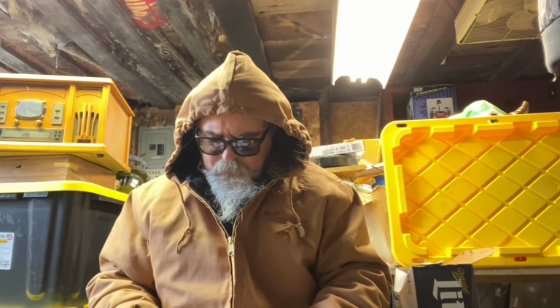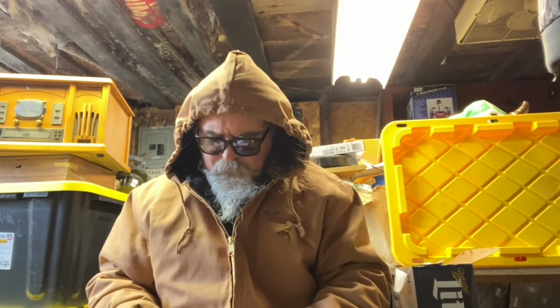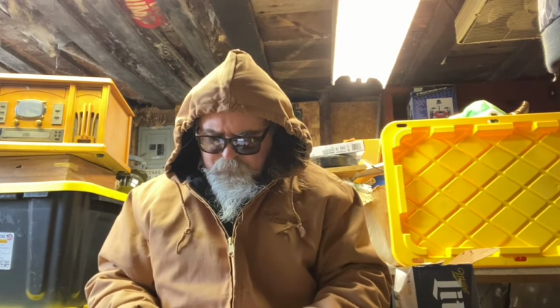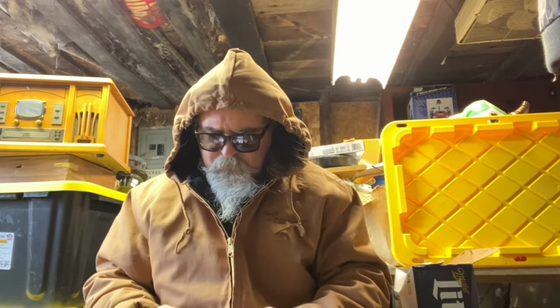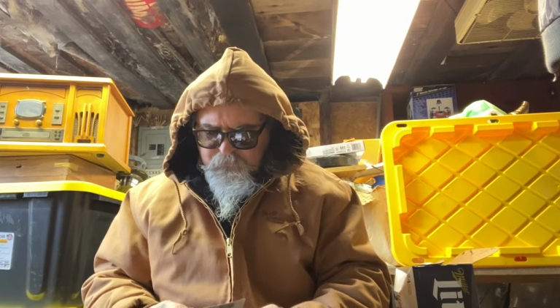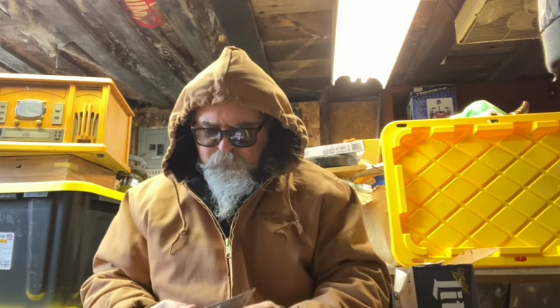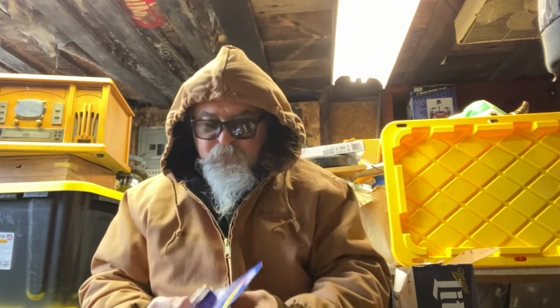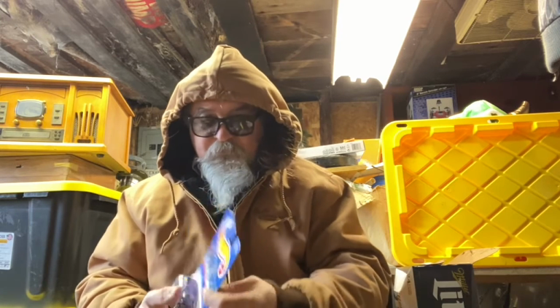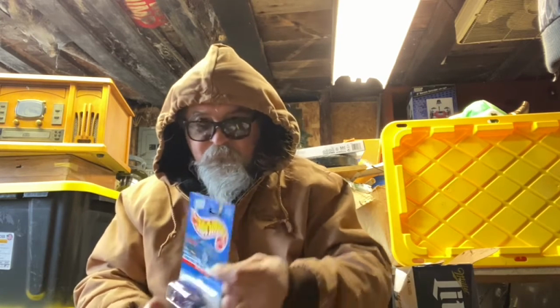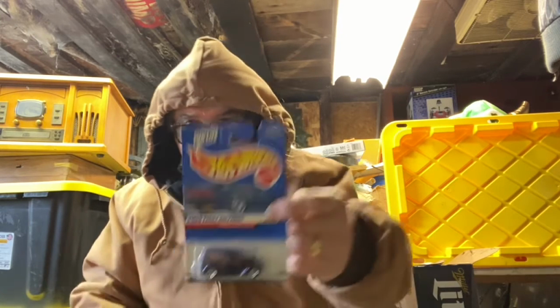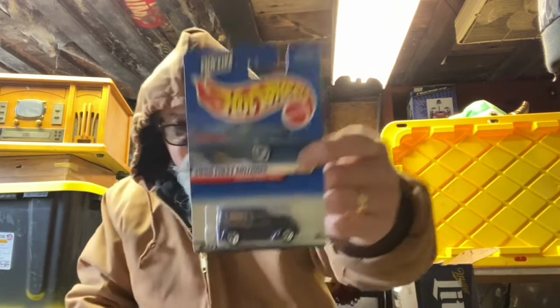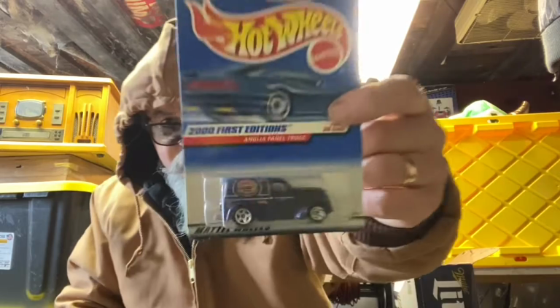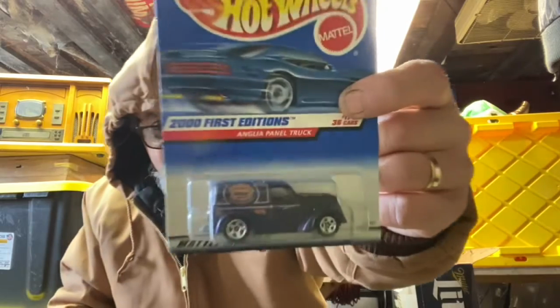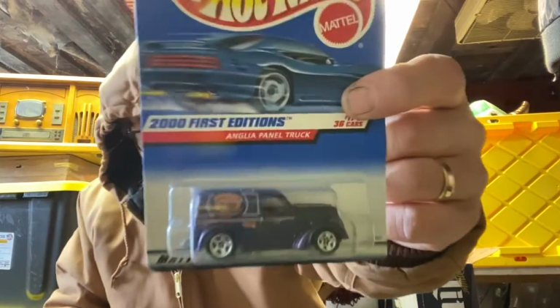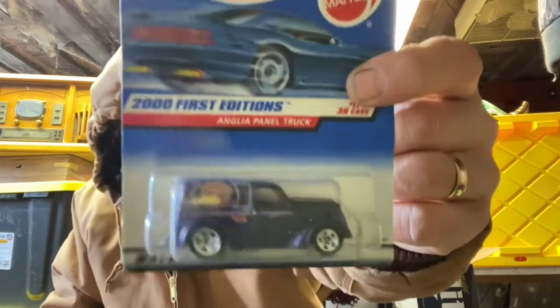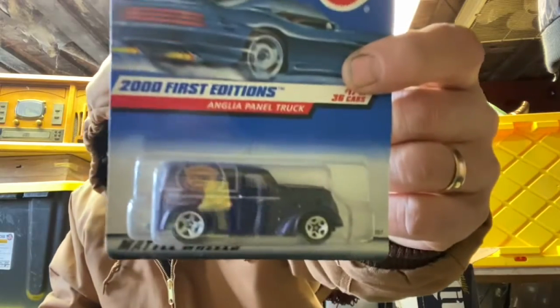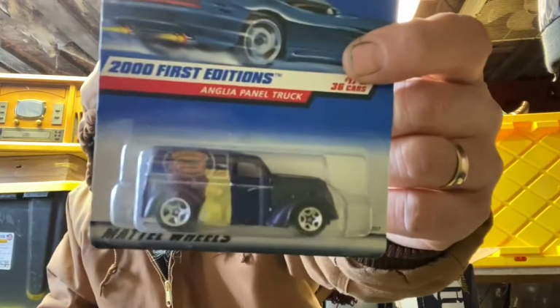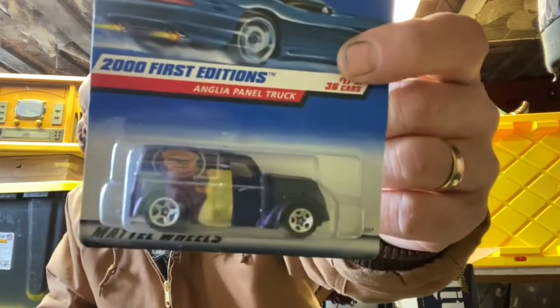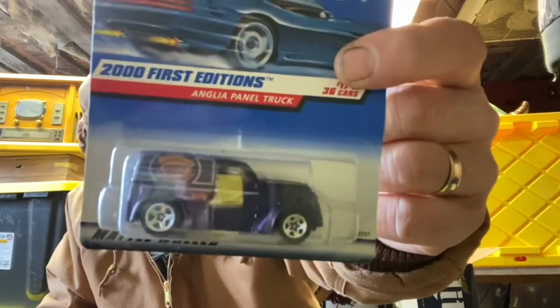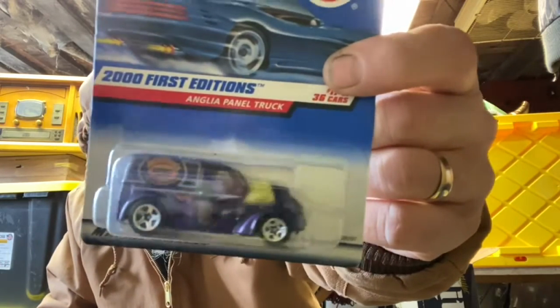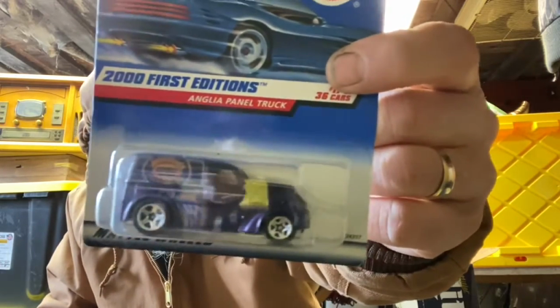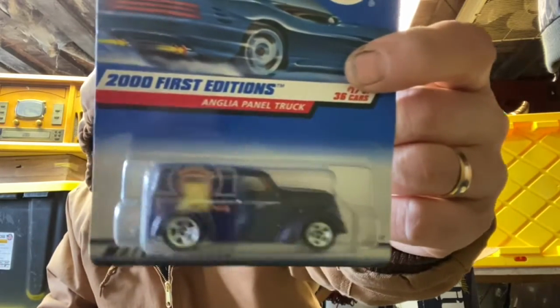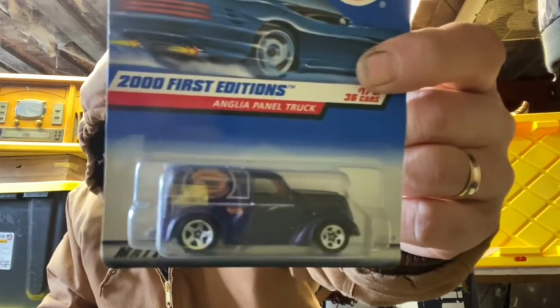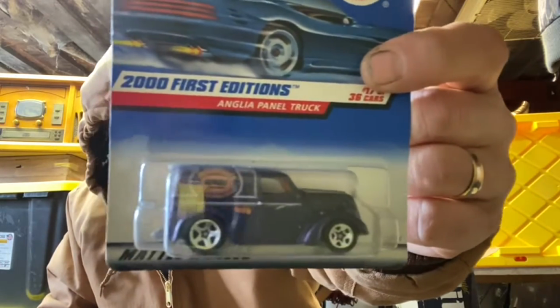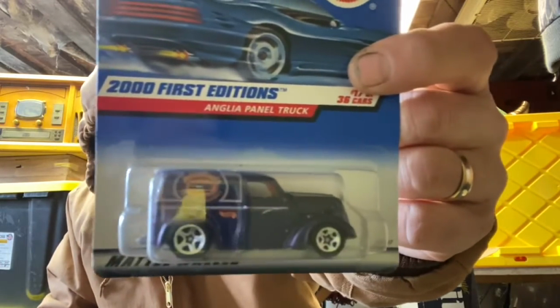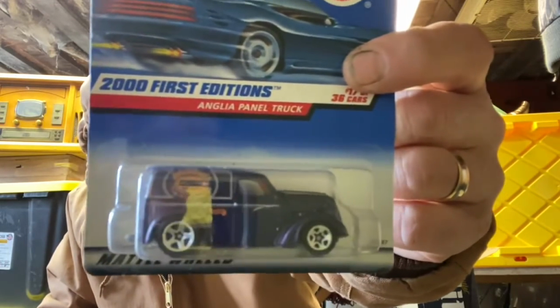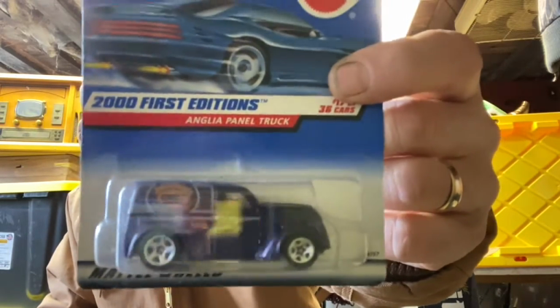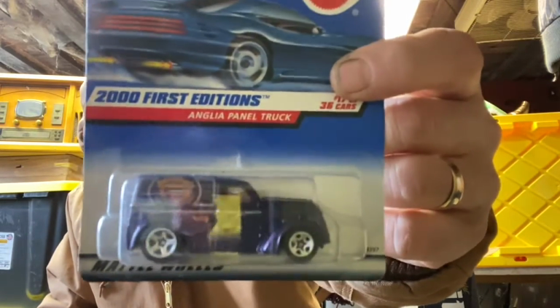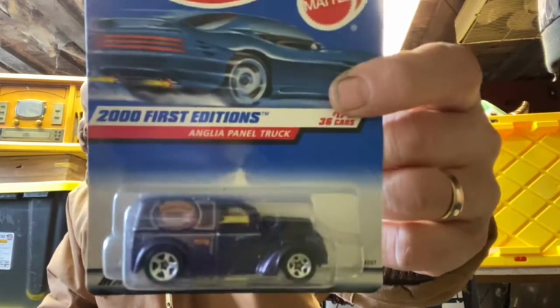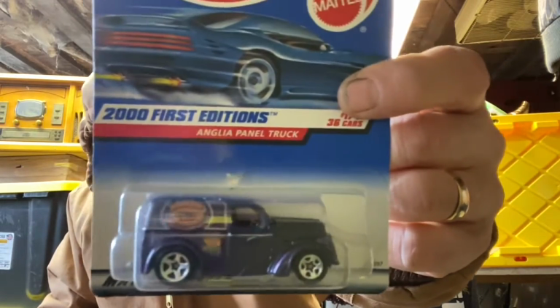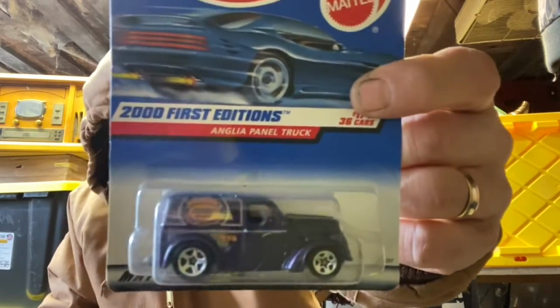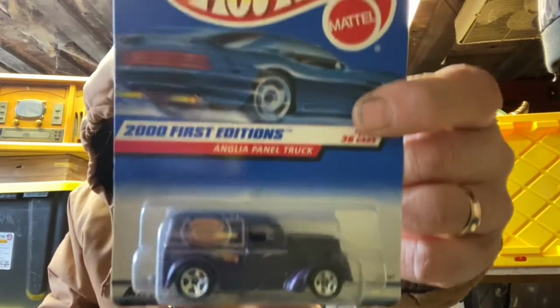And then last but not least, we got another one of these — the Anglia Panel Truck, 2001 first edition. Somebody needs that for their collection — I think there's a couple in there.